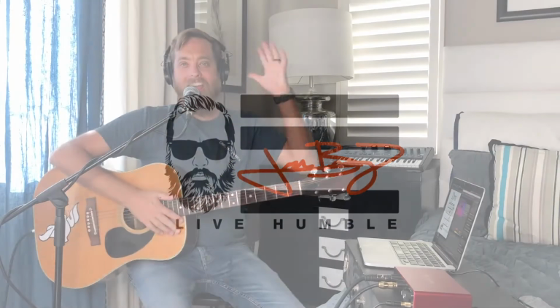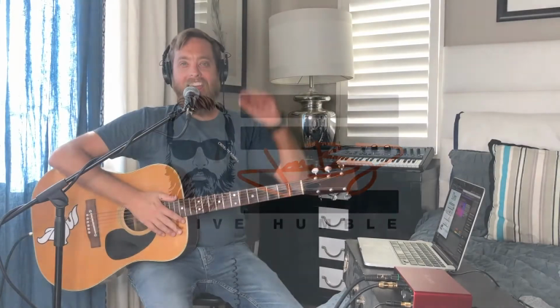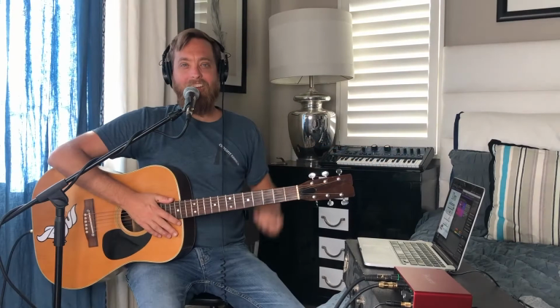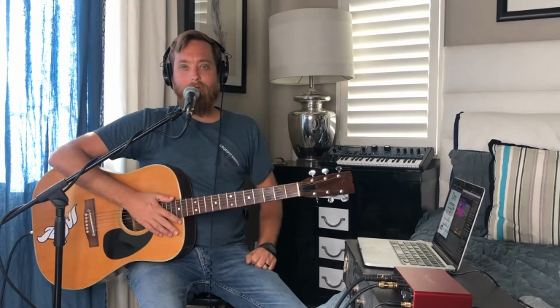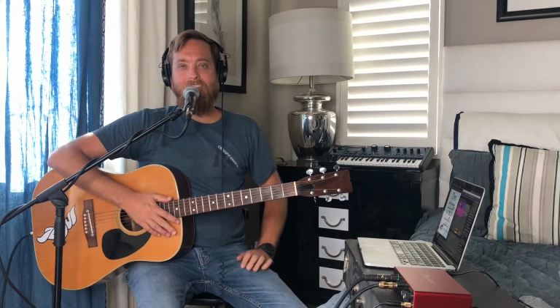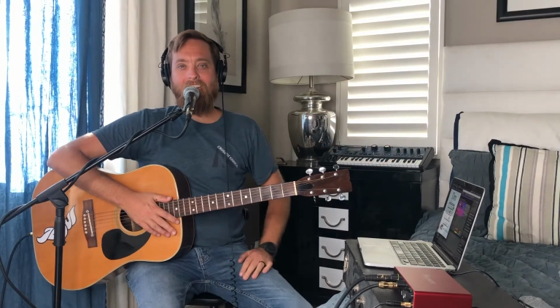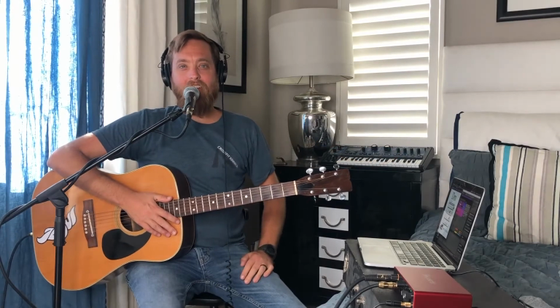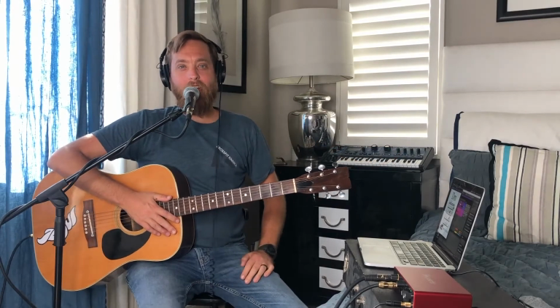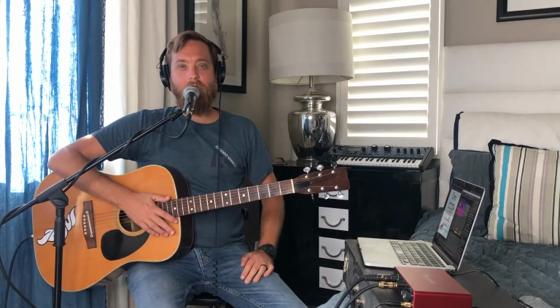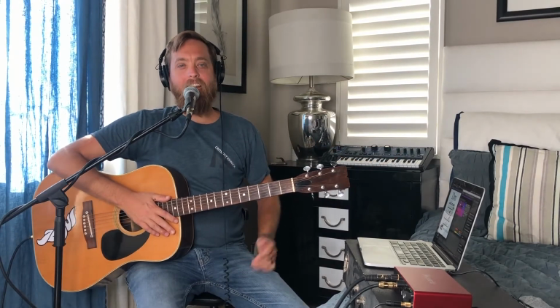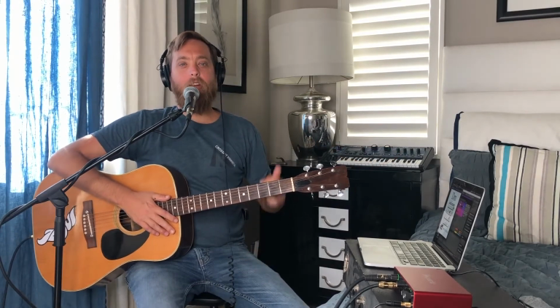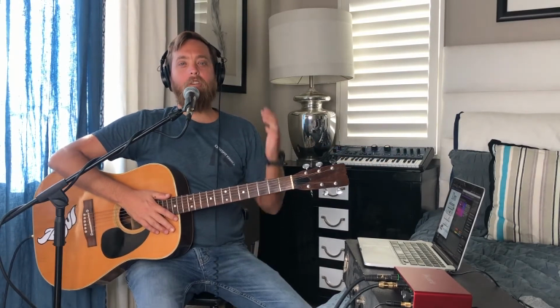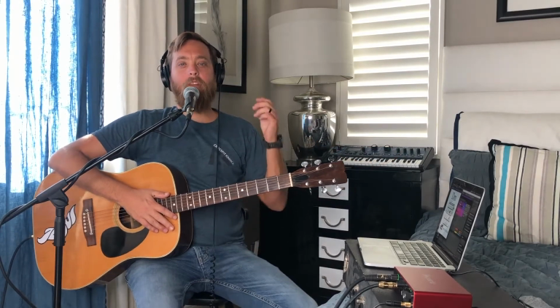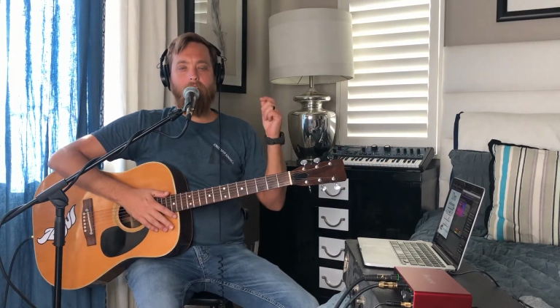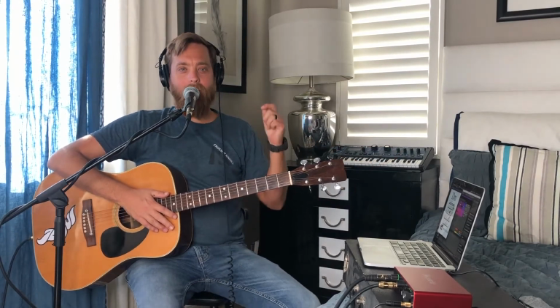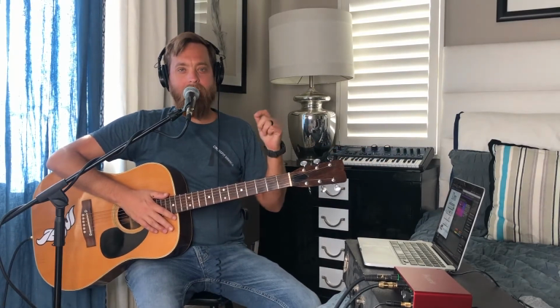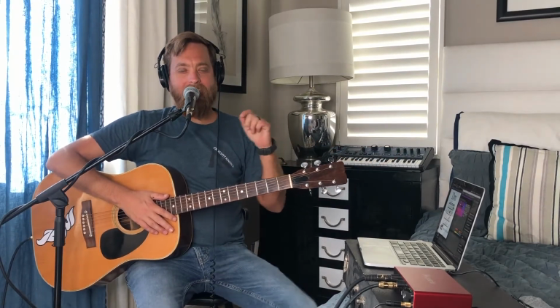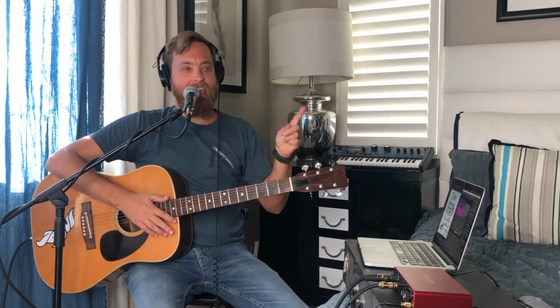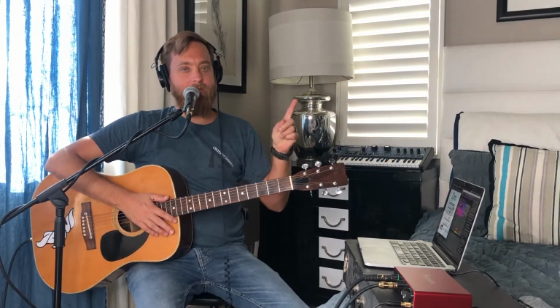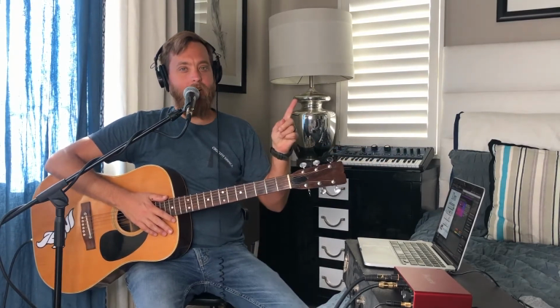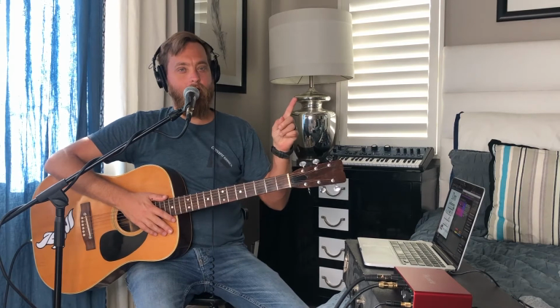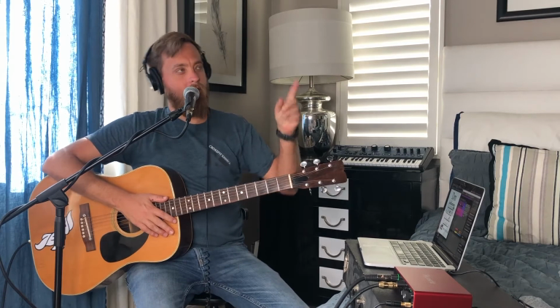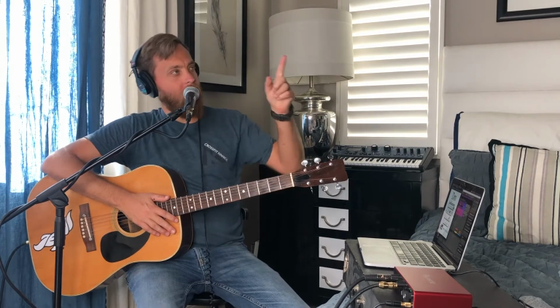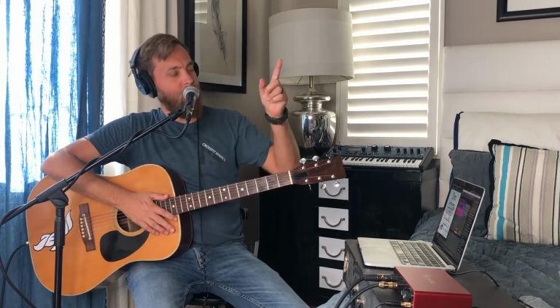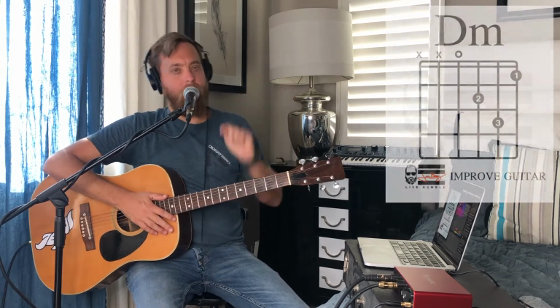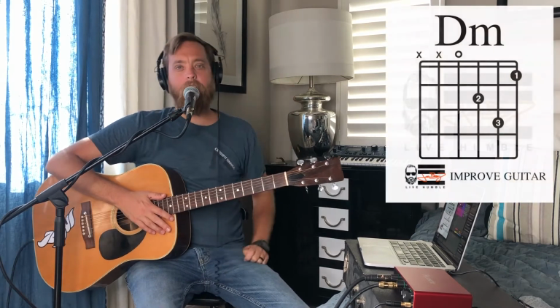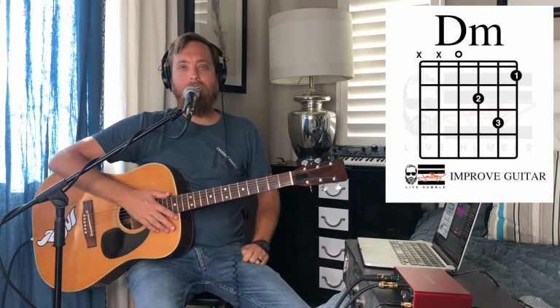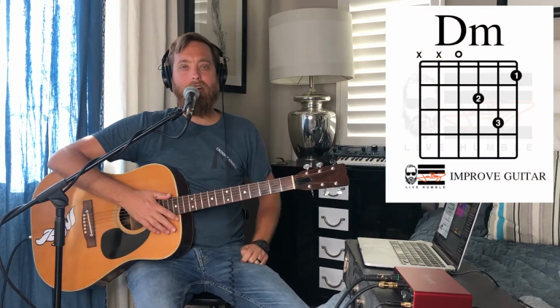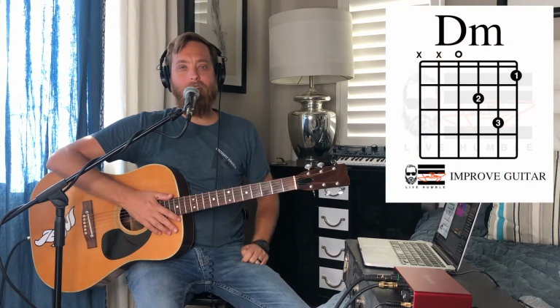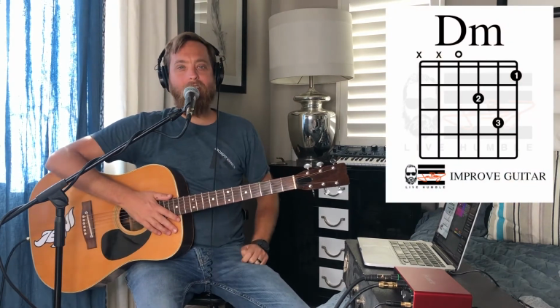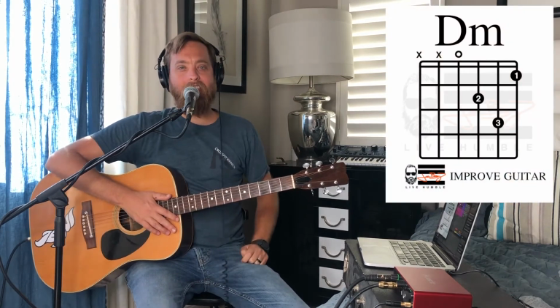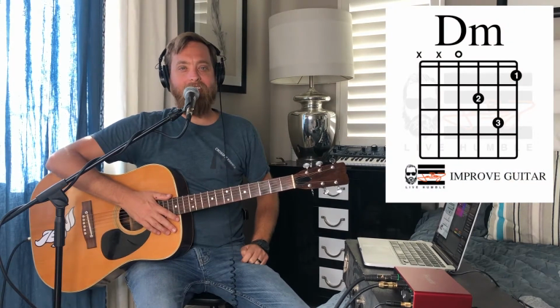Hey guys, welcome to today's video. Today we are going to be learning the D minor chord right there — the D minor chord on guitar.